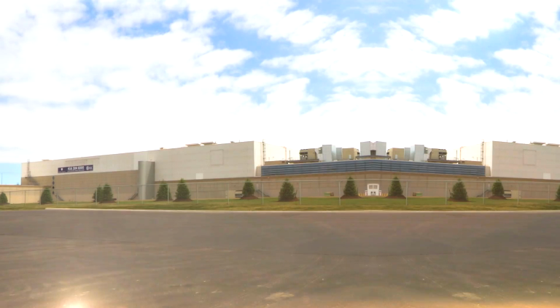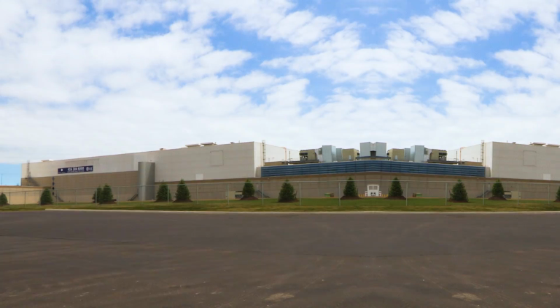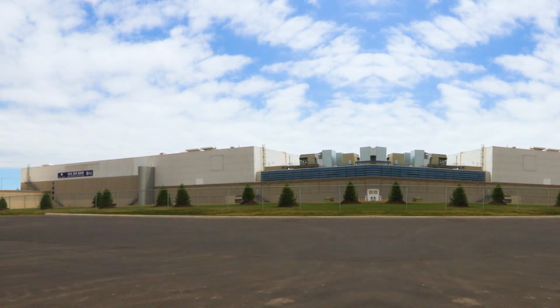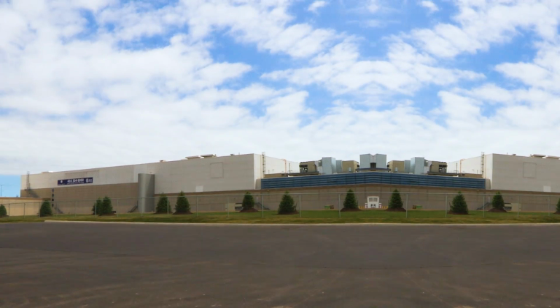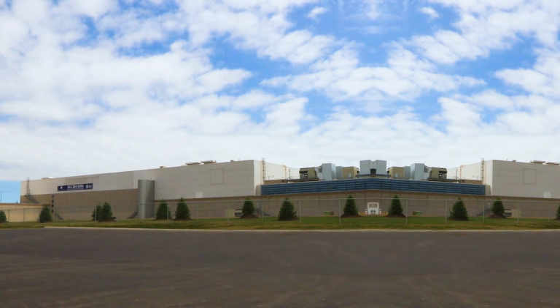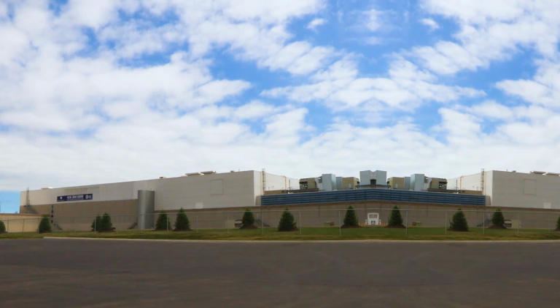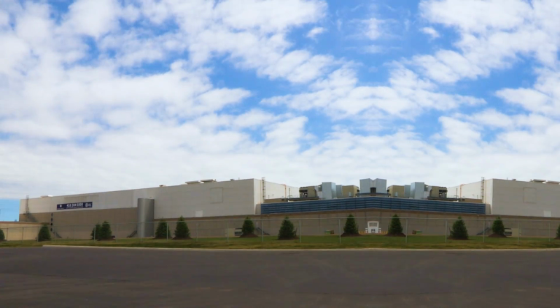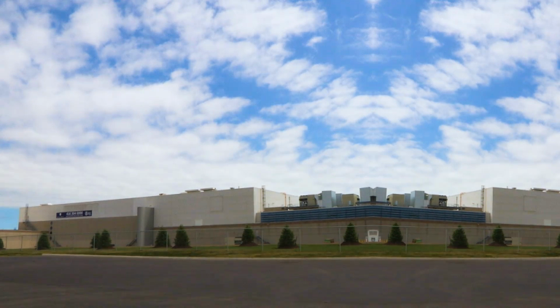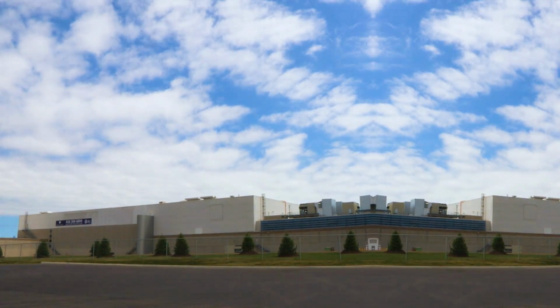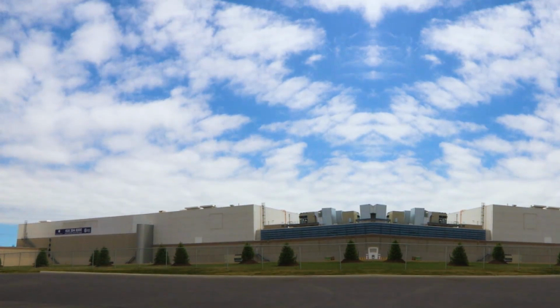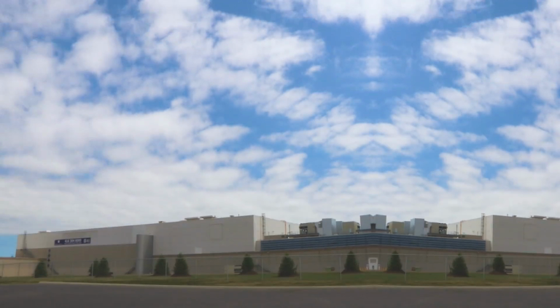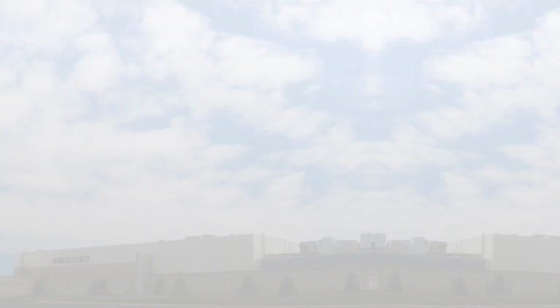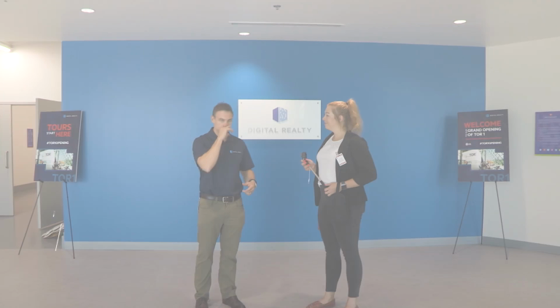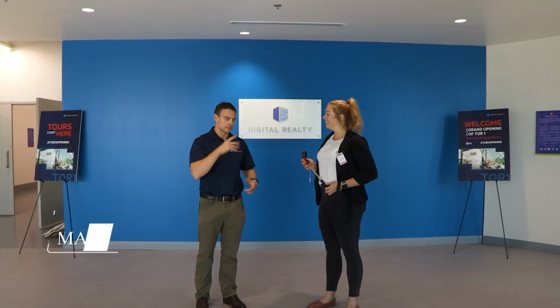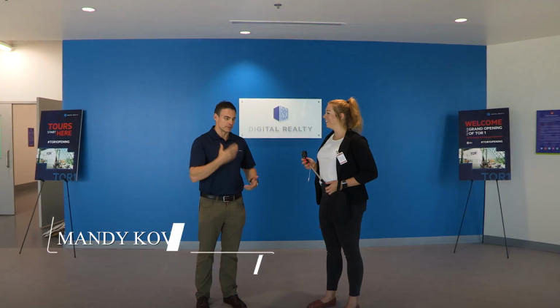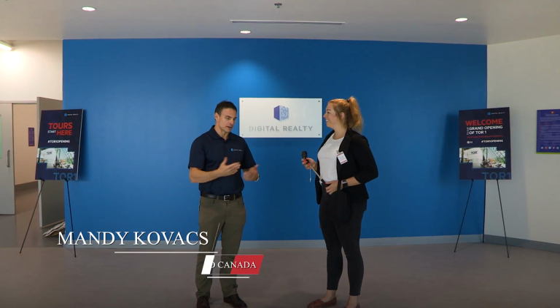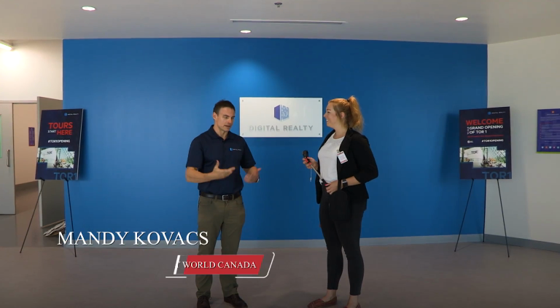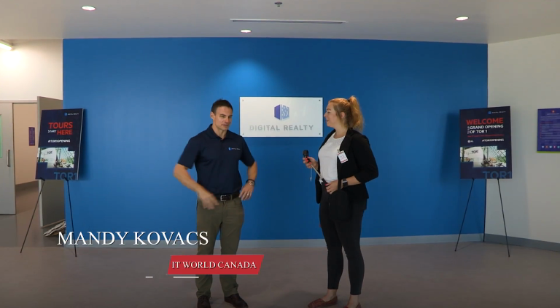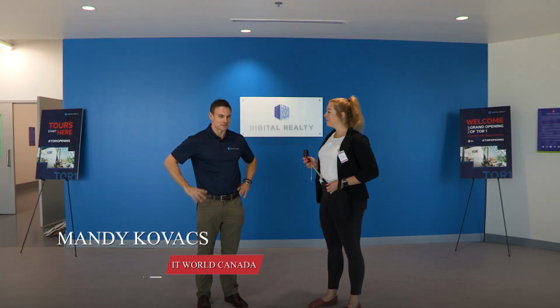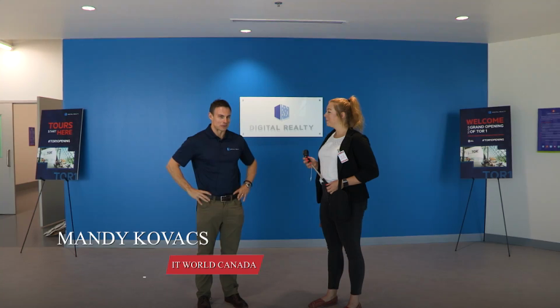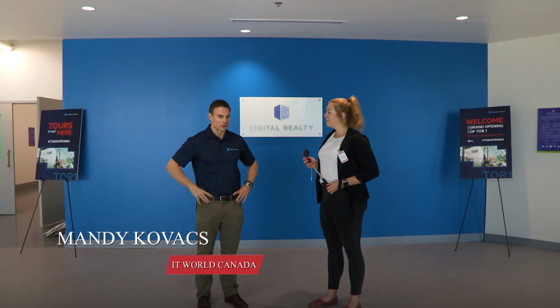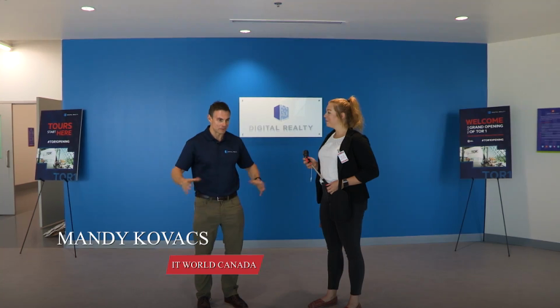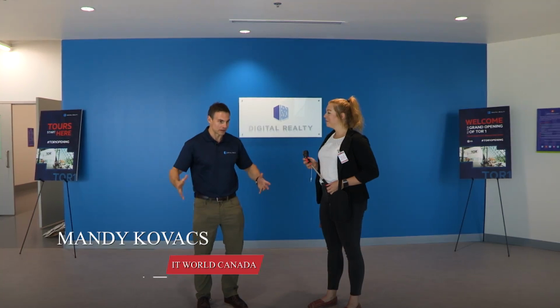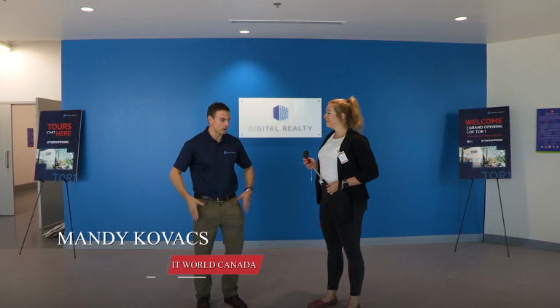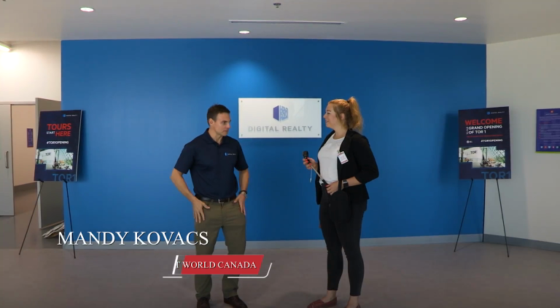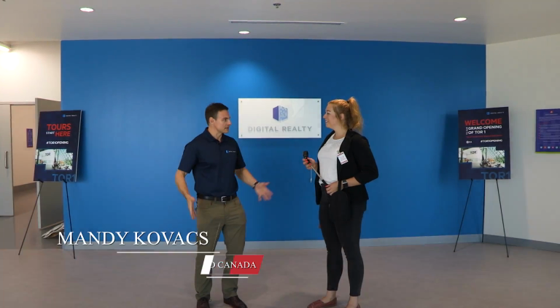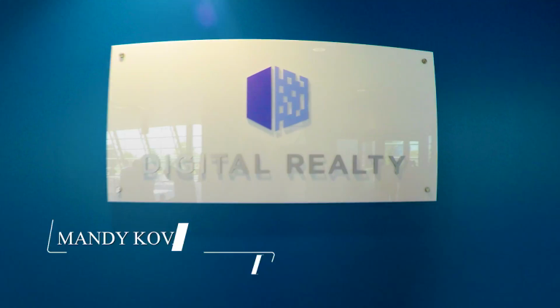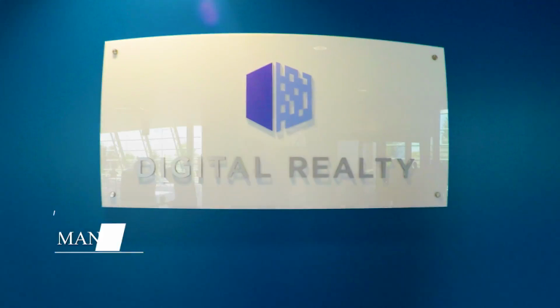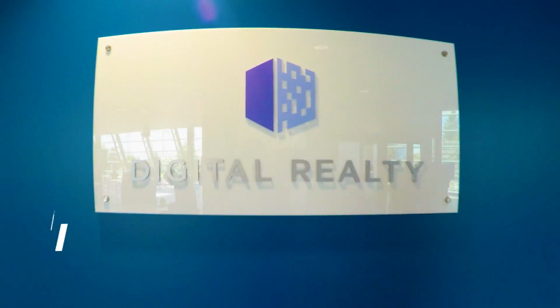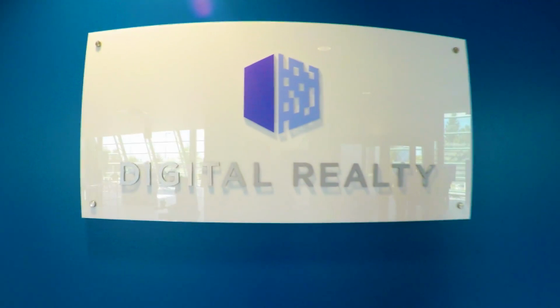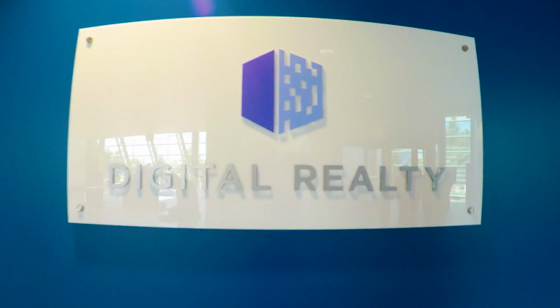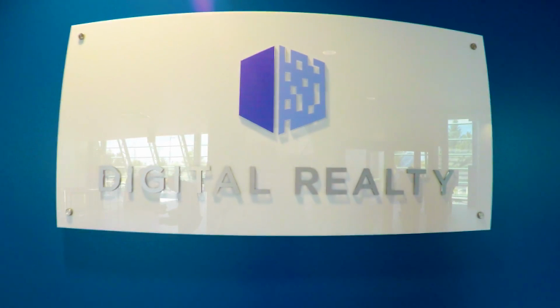Now Tor One awaits its first tenant. Once again, for All Hands On Tech, I'm Mandy Kovacs — thanks for watching.